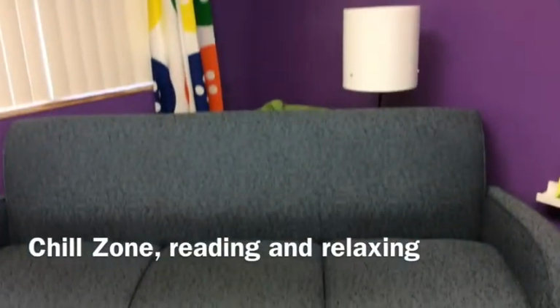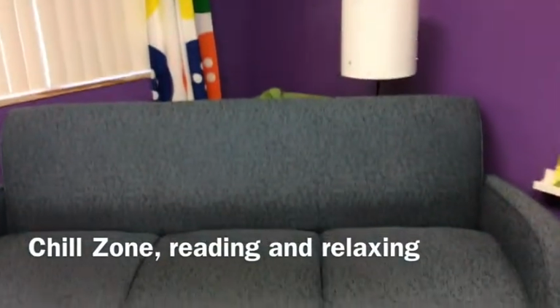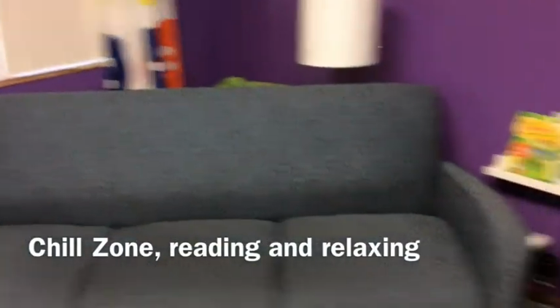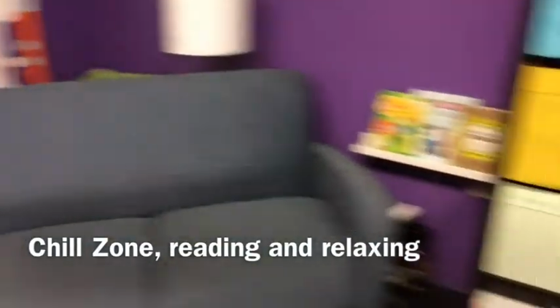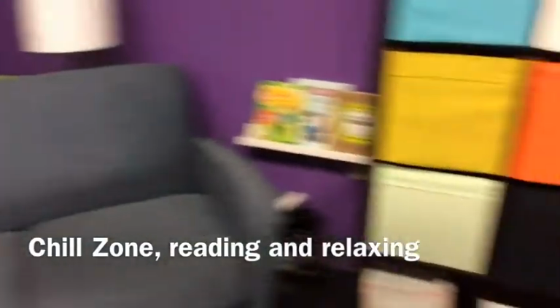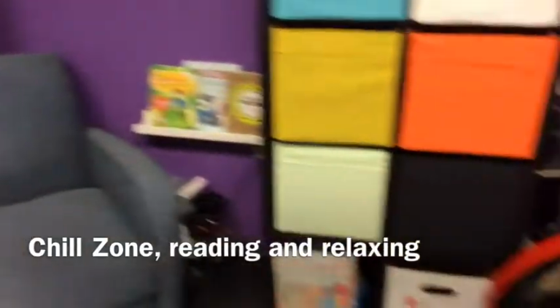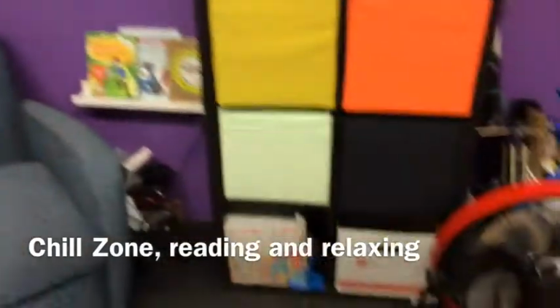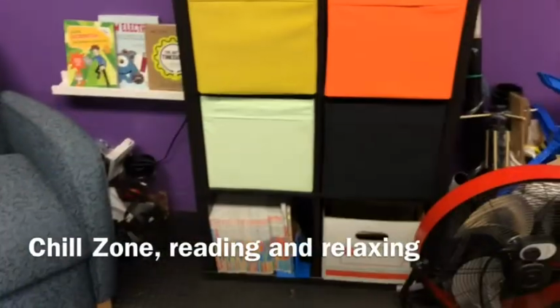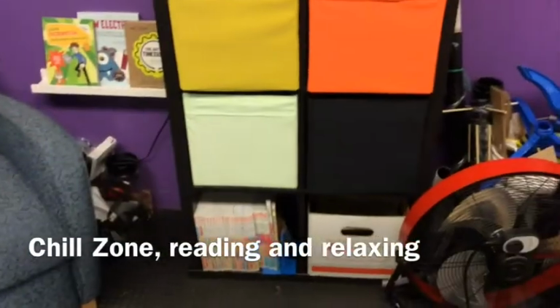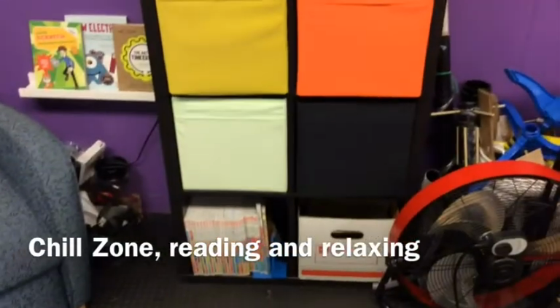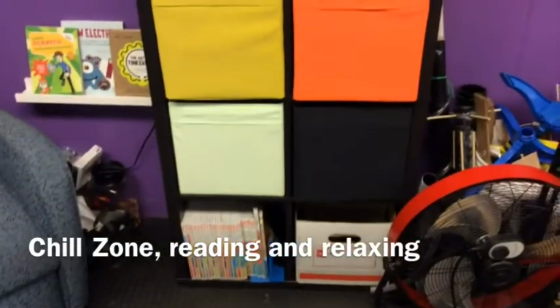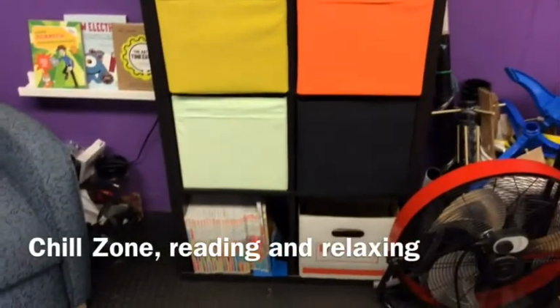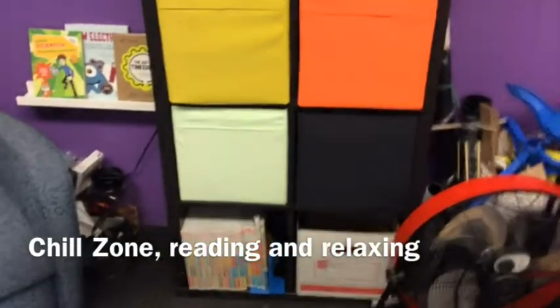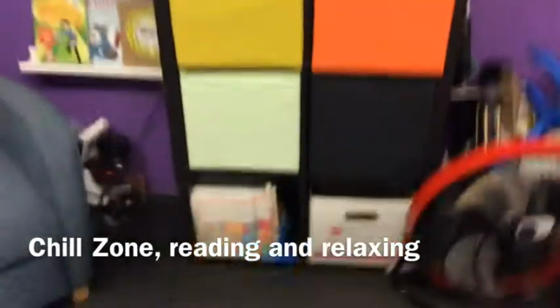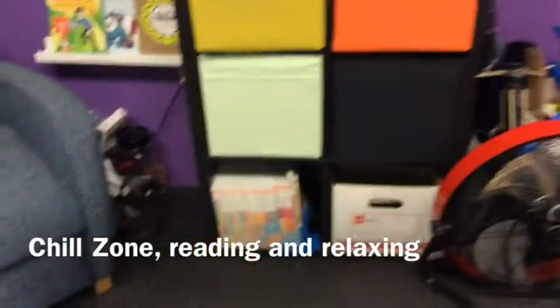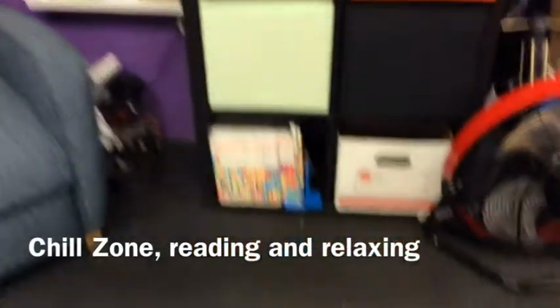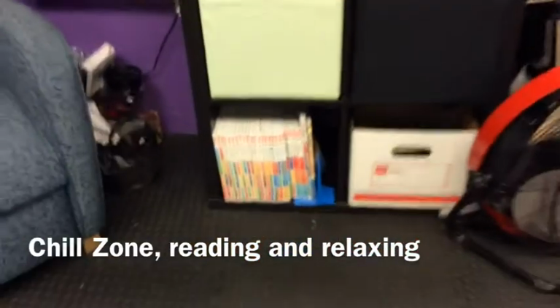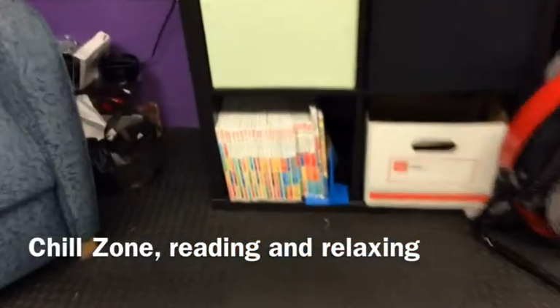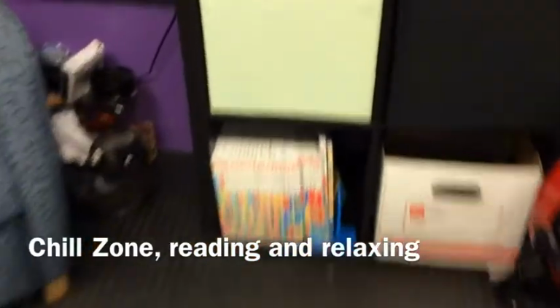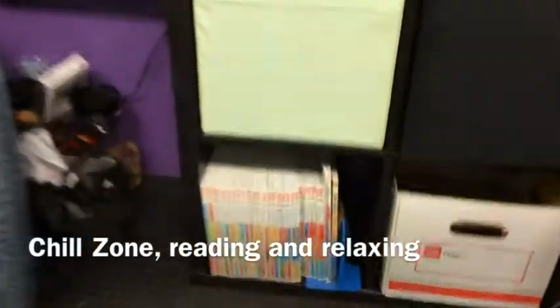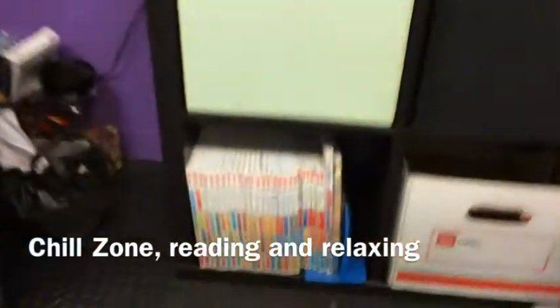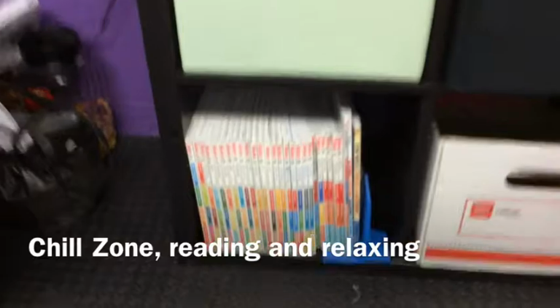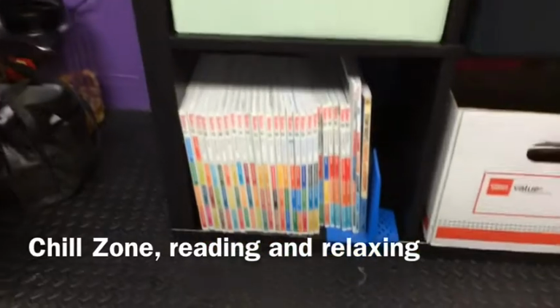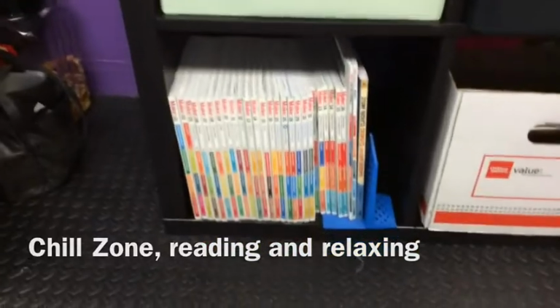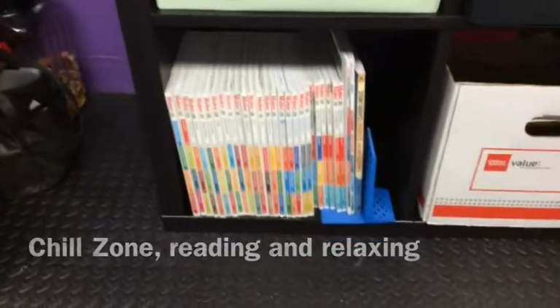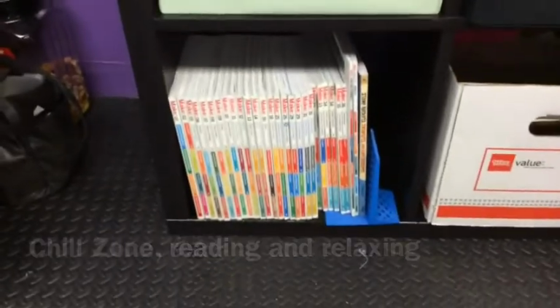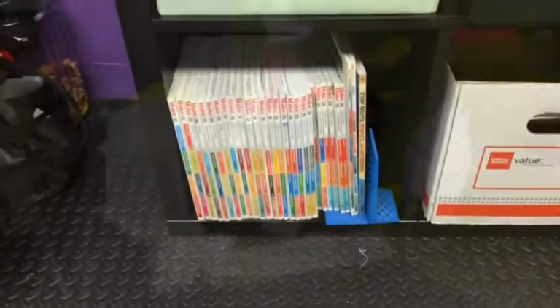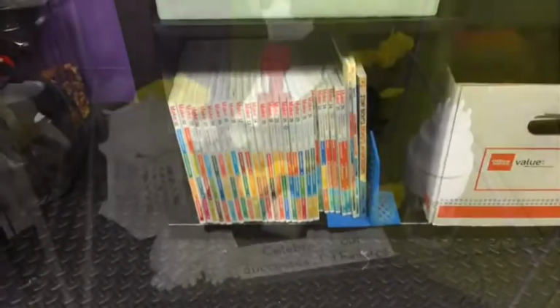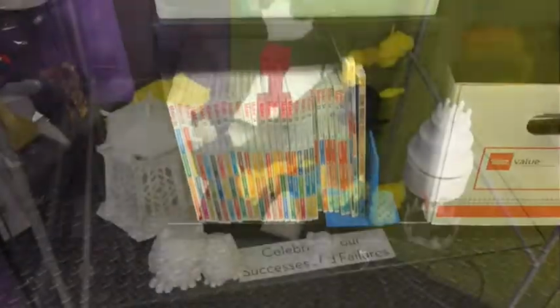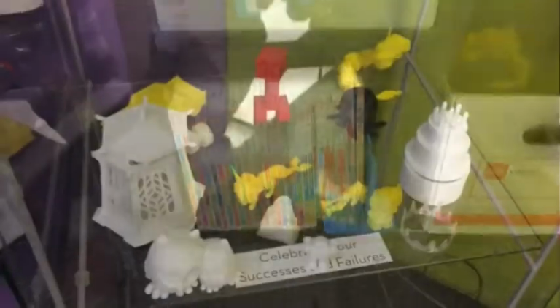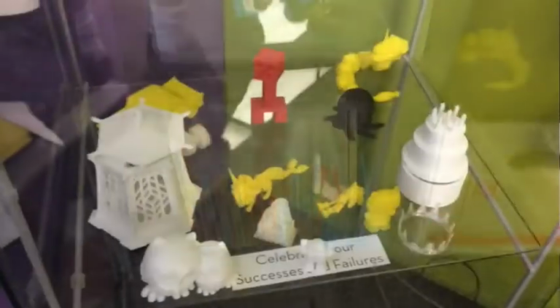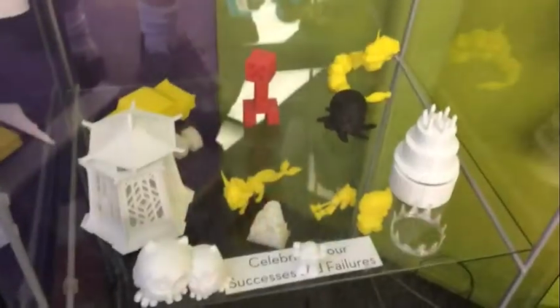There's plenty to read and be inspired by in the Chill Zone, including a bunch of issues of Maker Magazine.